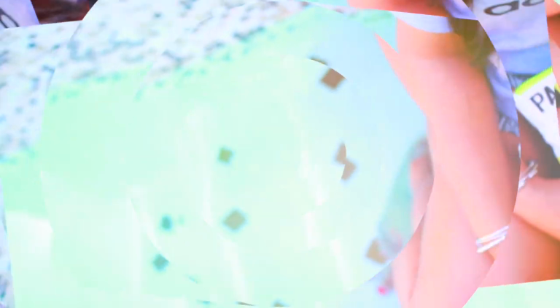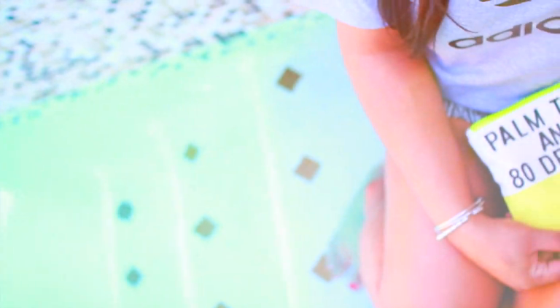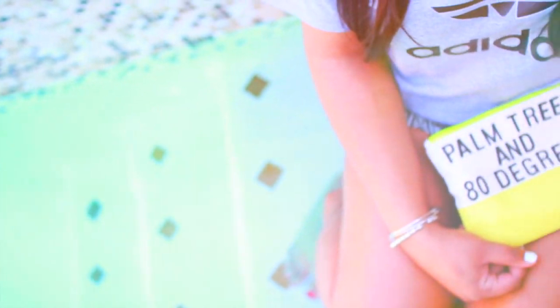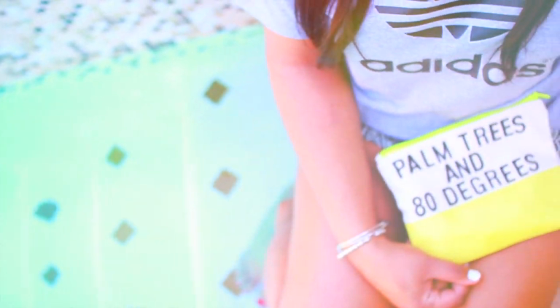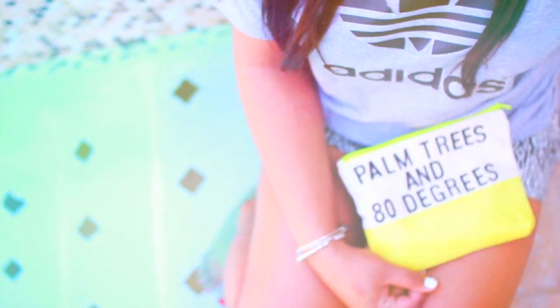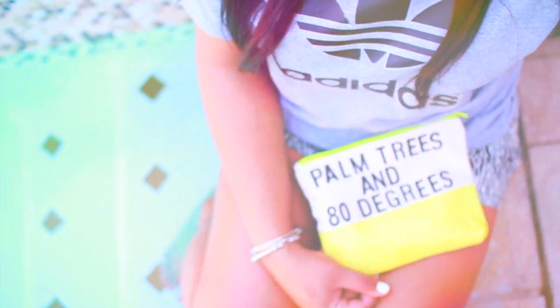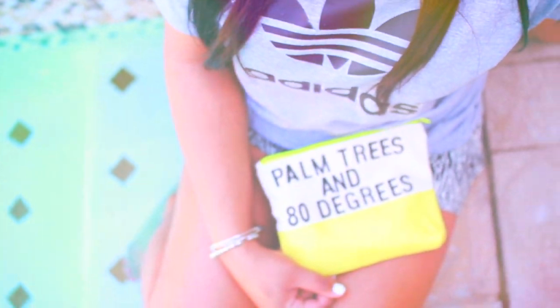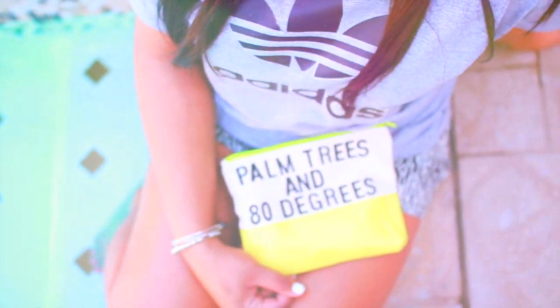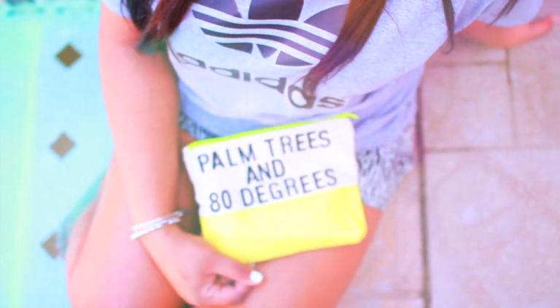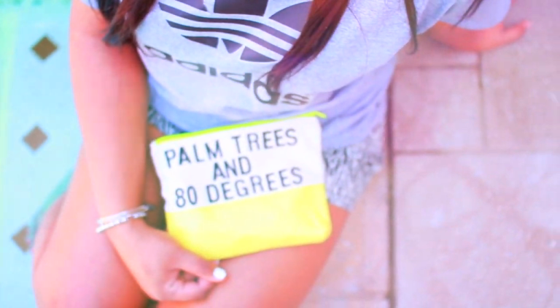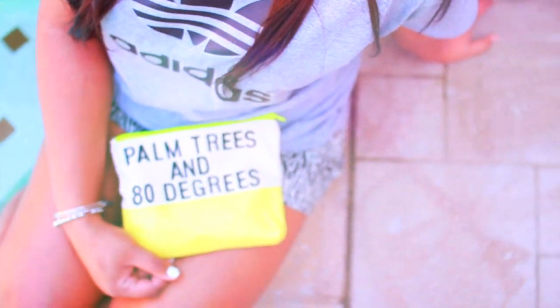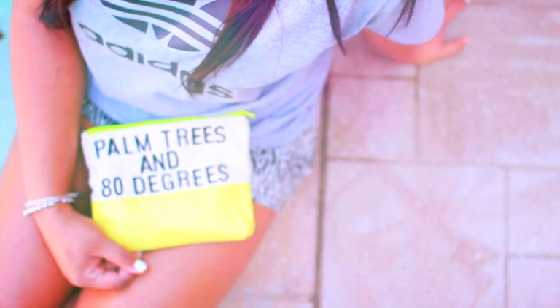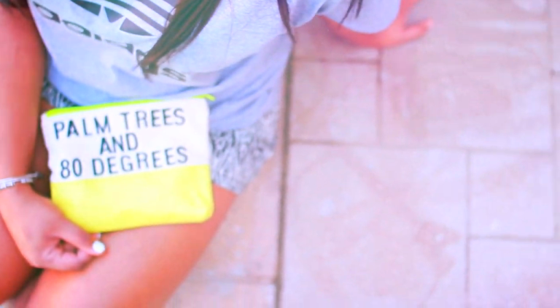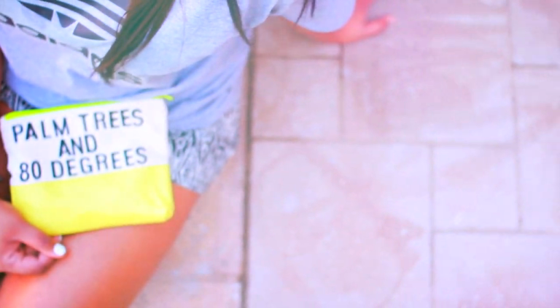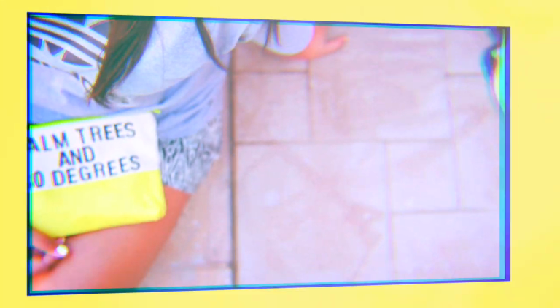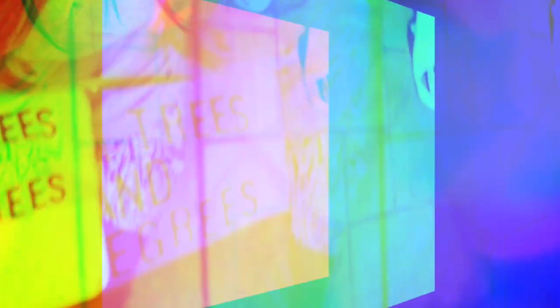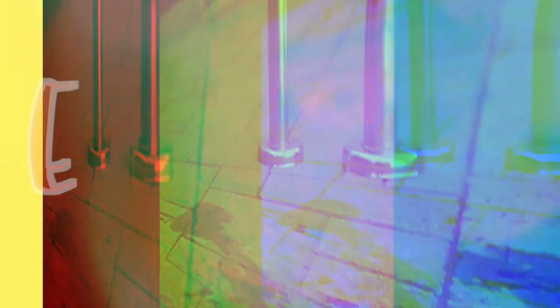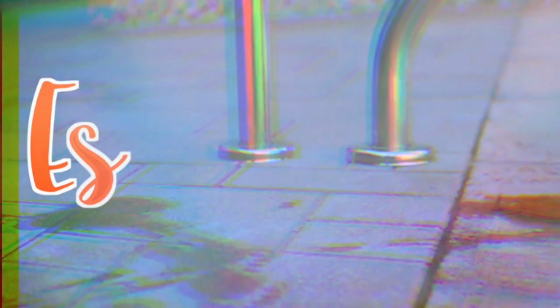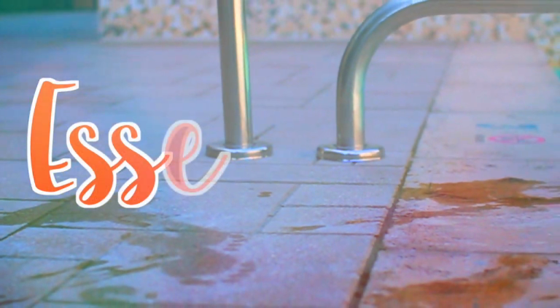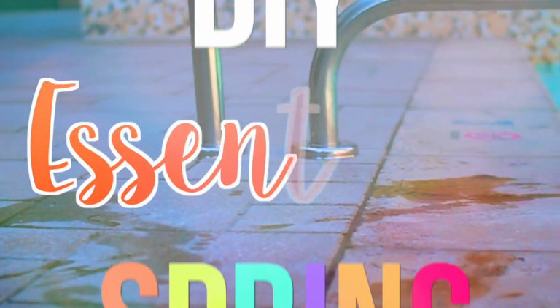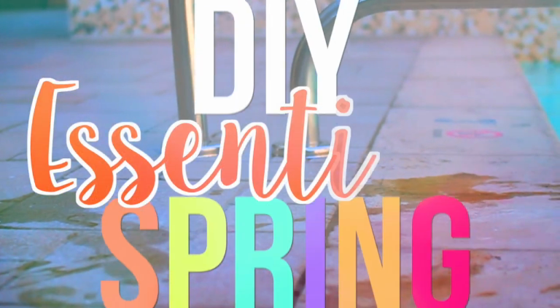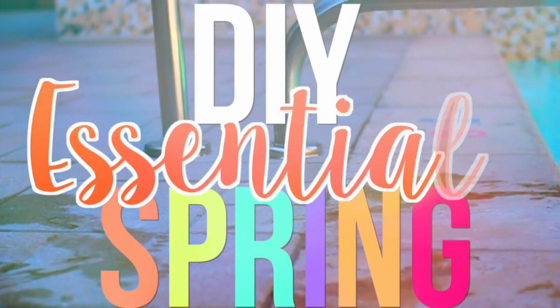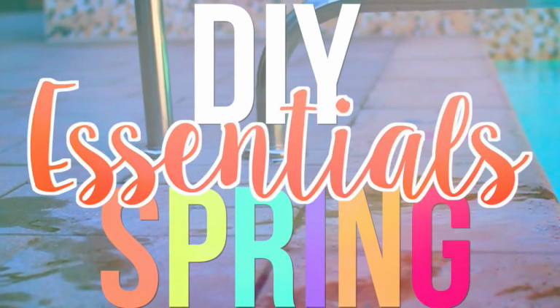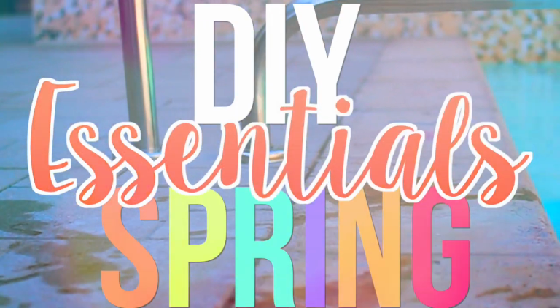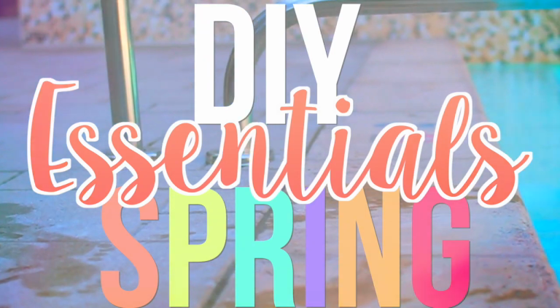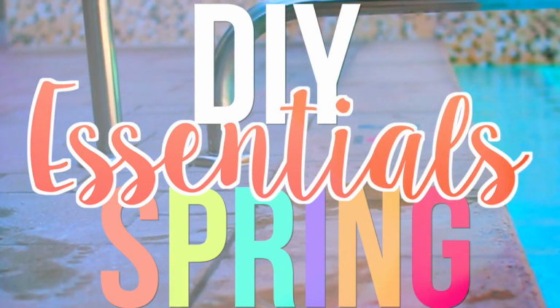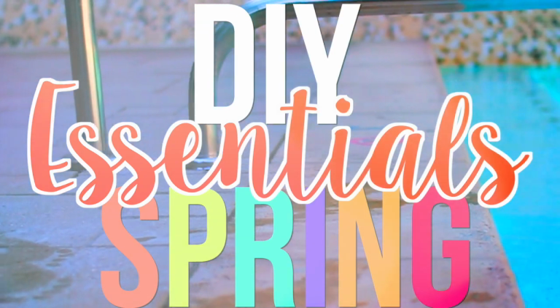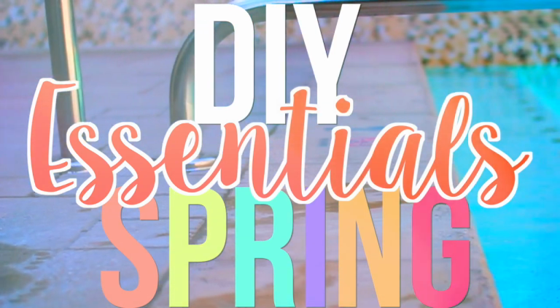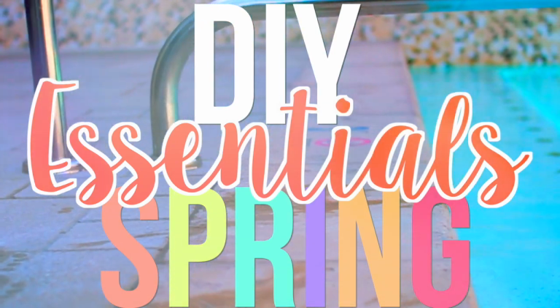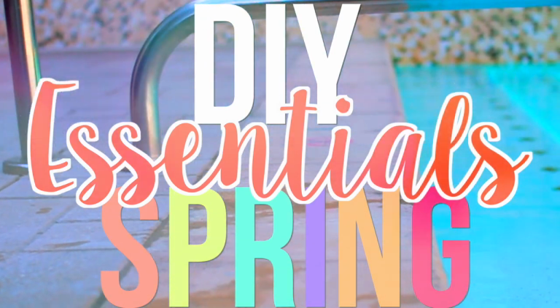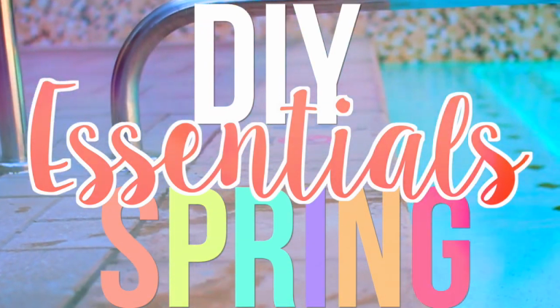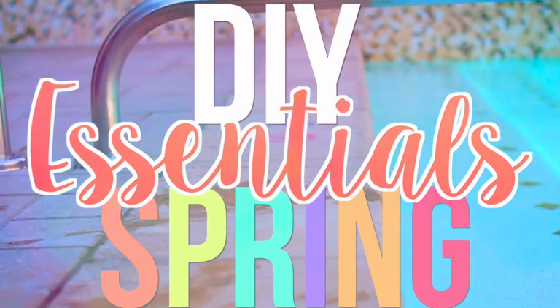Hey guys, today I'm going to show you how to make some awesome spring break essentials that are really quick and easy. Subscribe if you're new and enjoy the video.